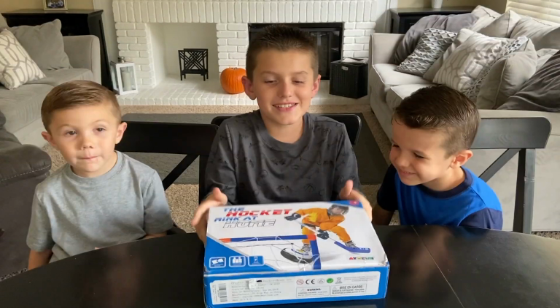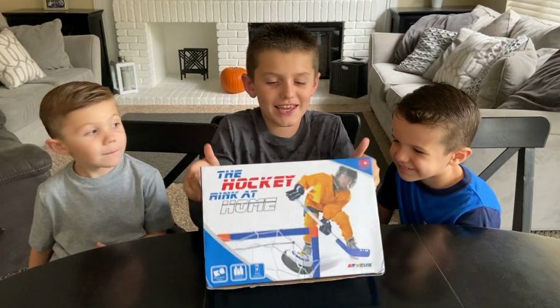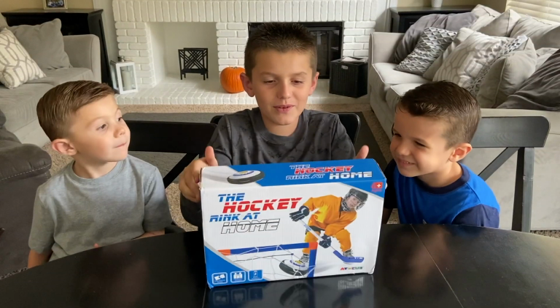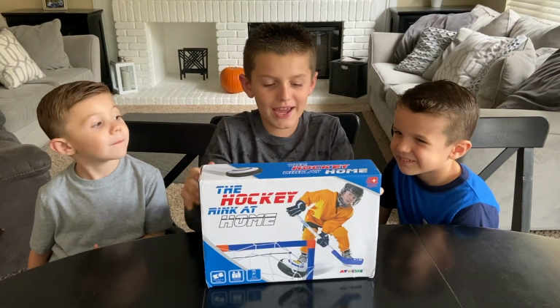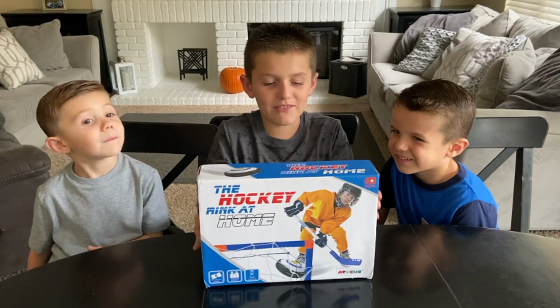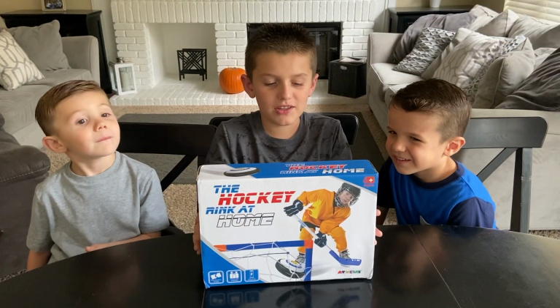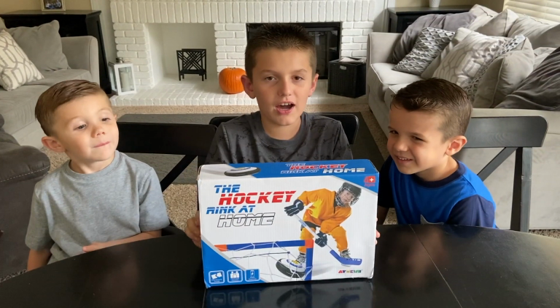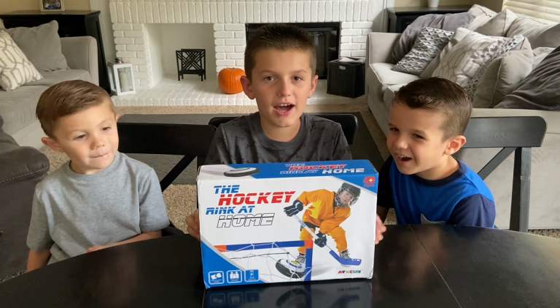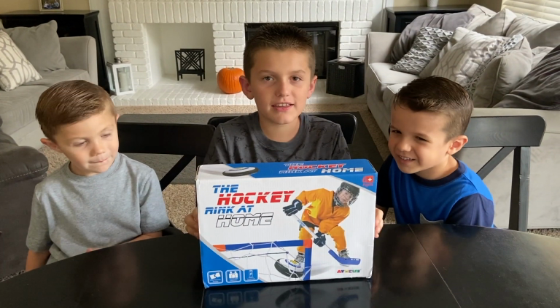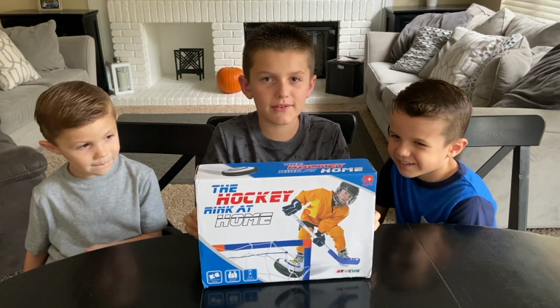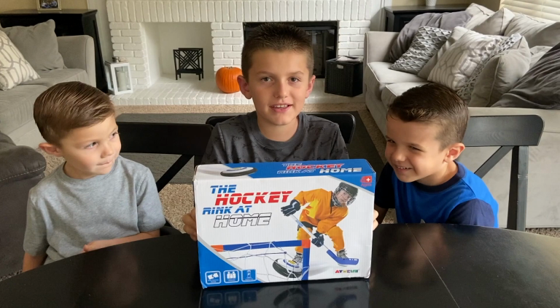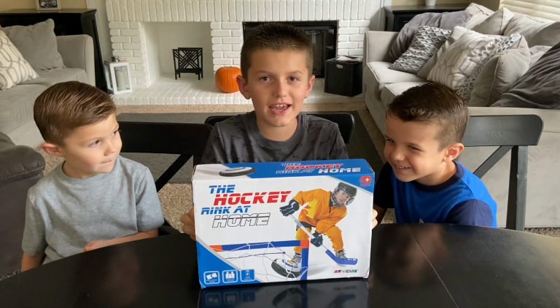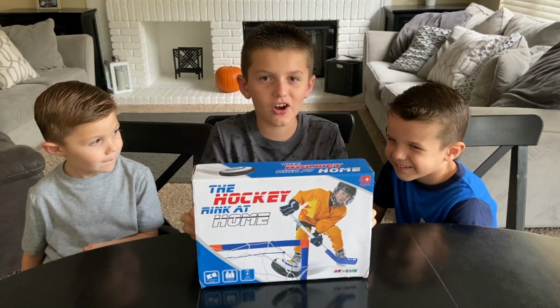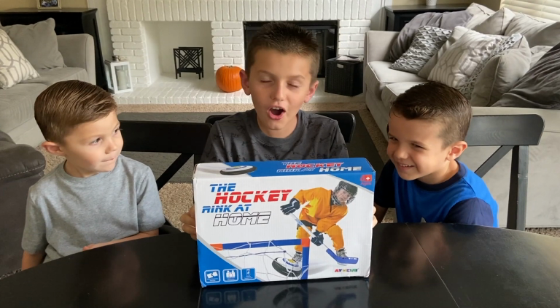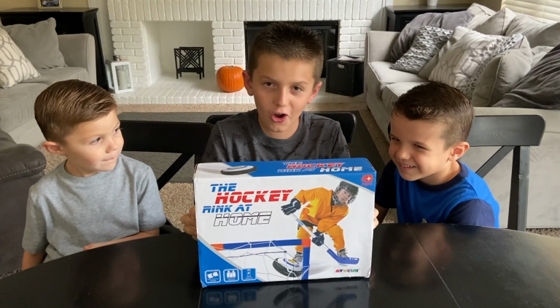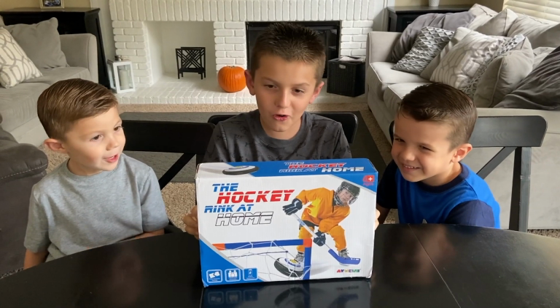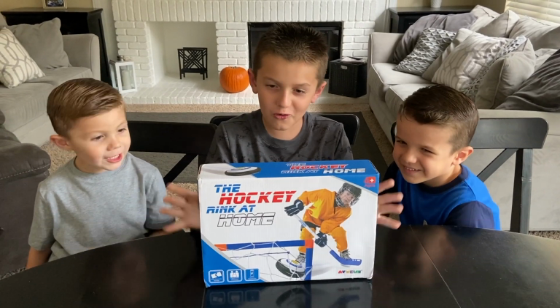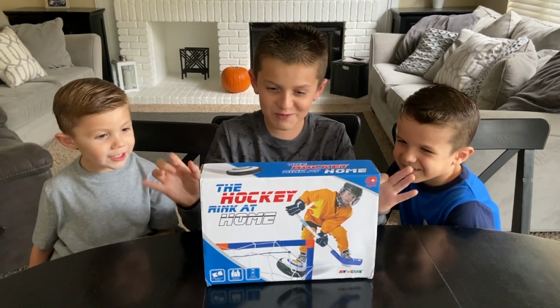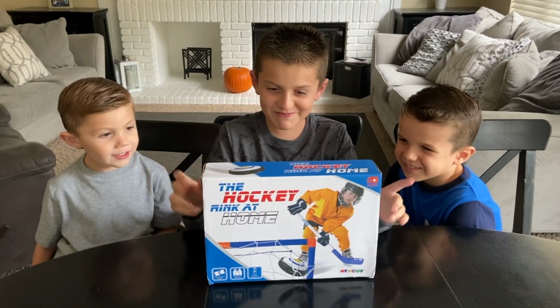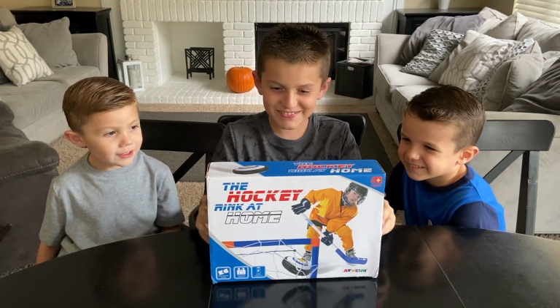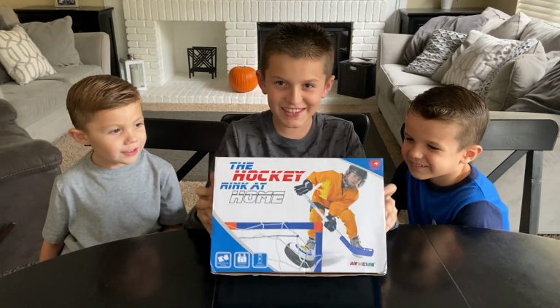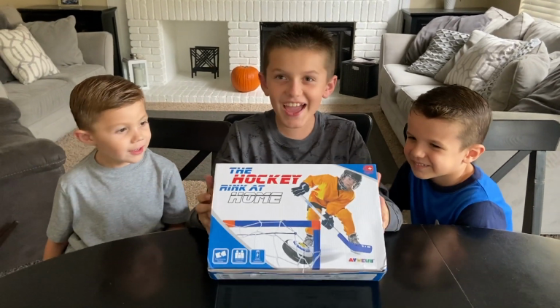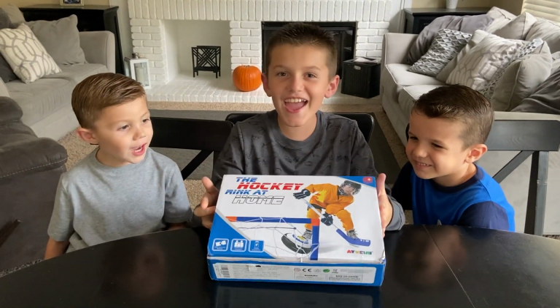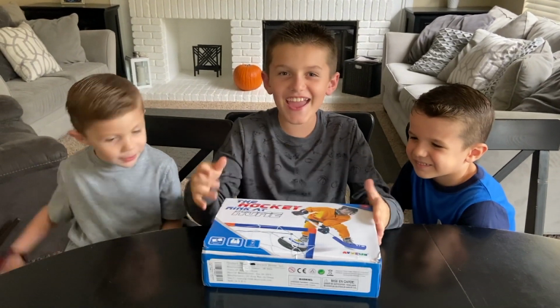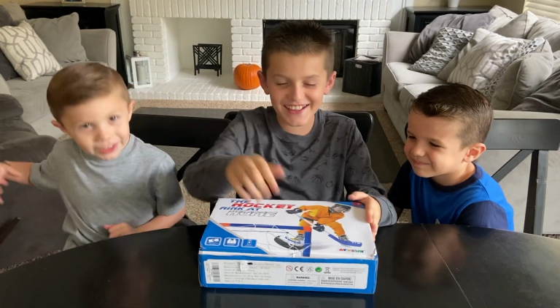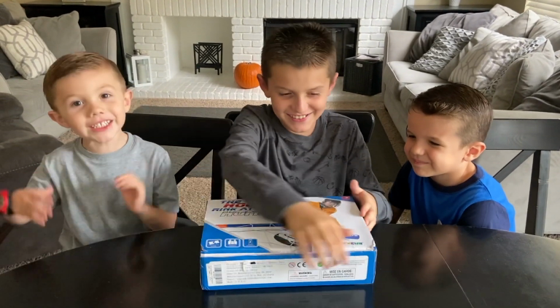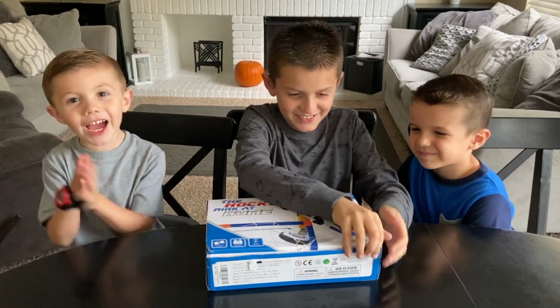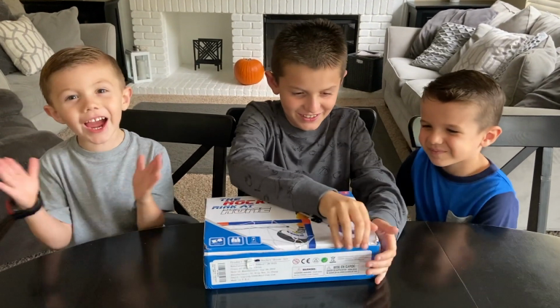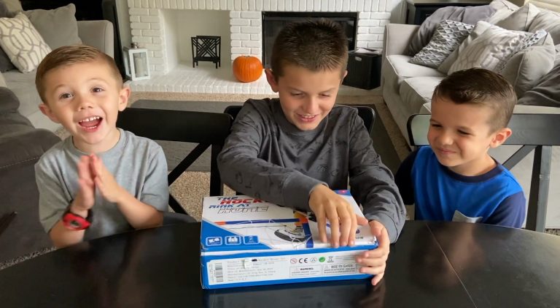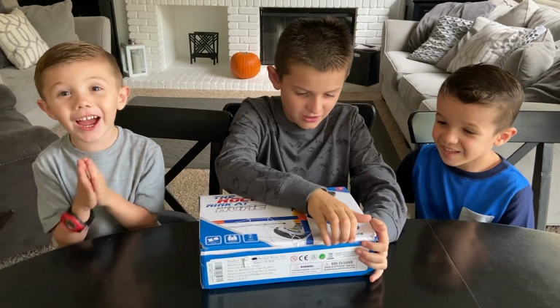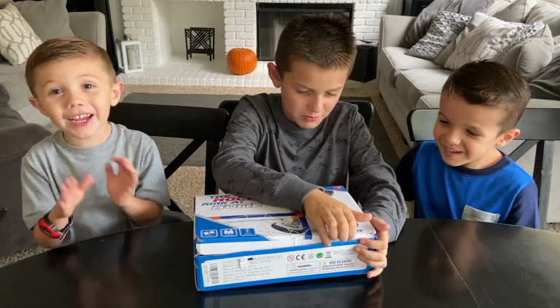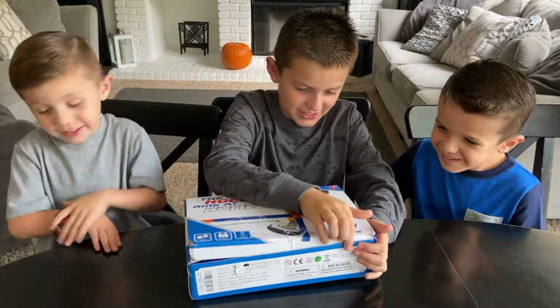Today we have the hockey rink at home. Hockey, yeah. Hockey rink, yeah. Alright, let's open this.